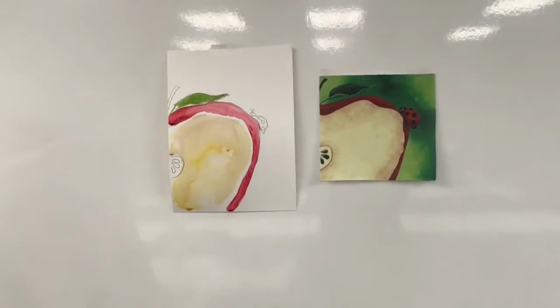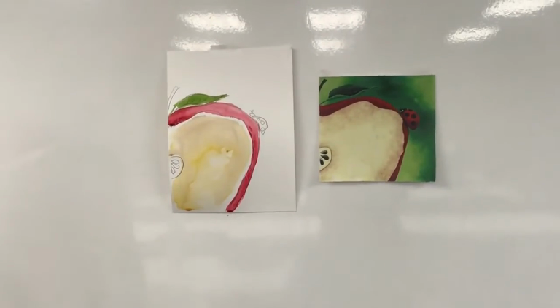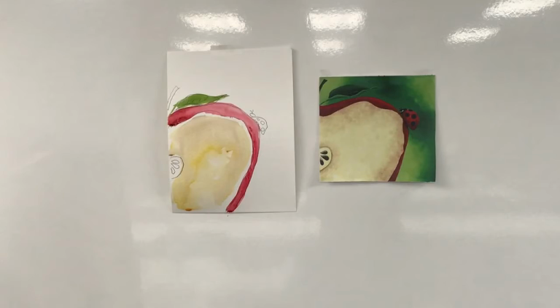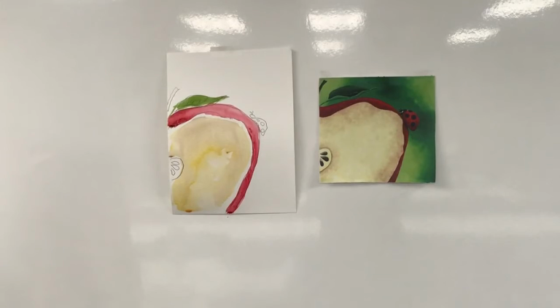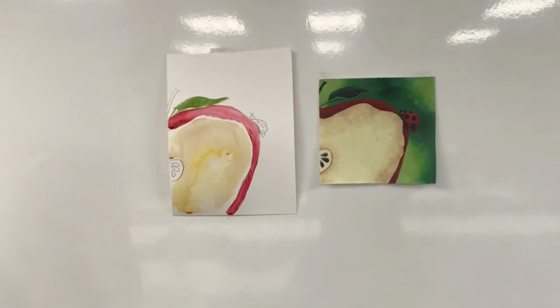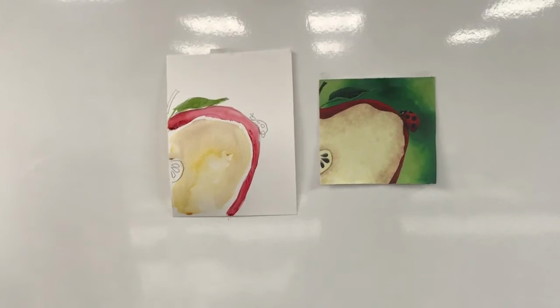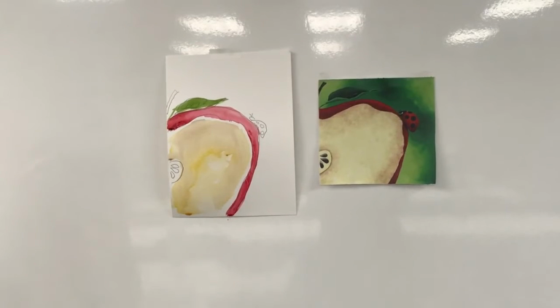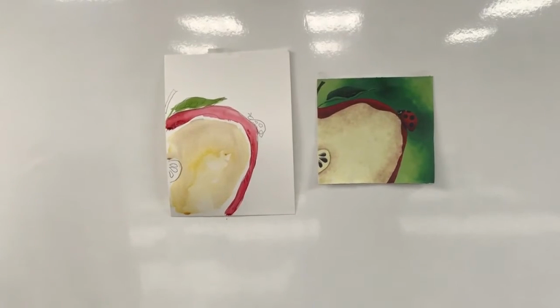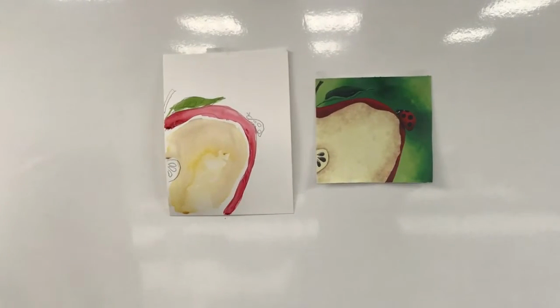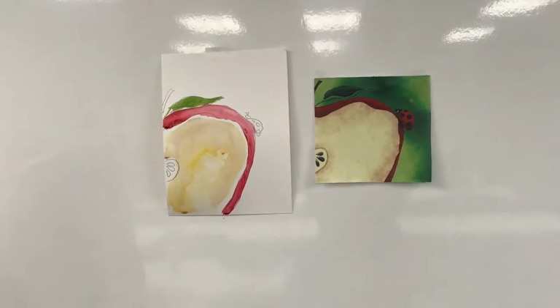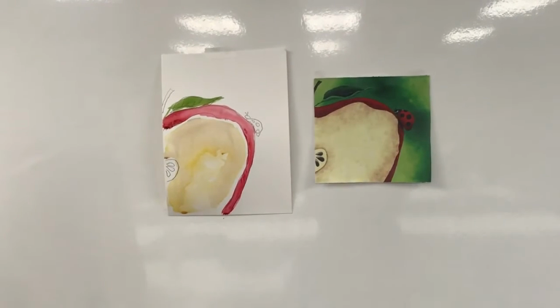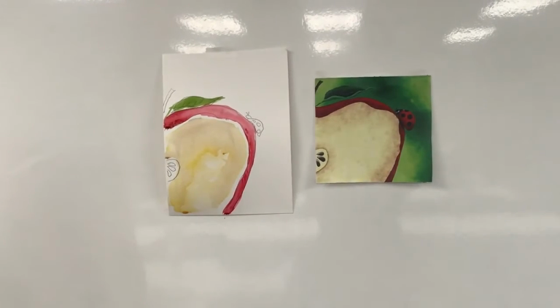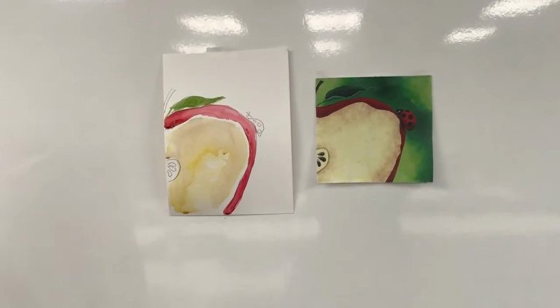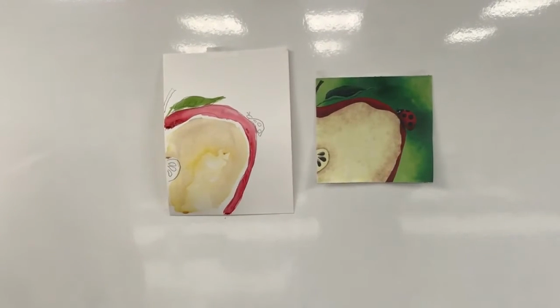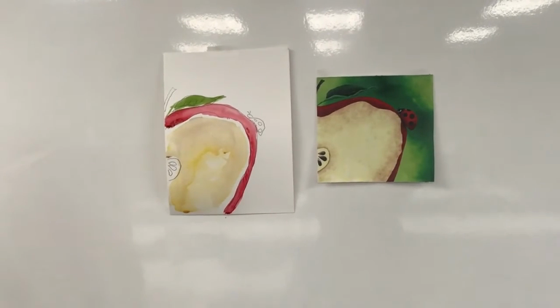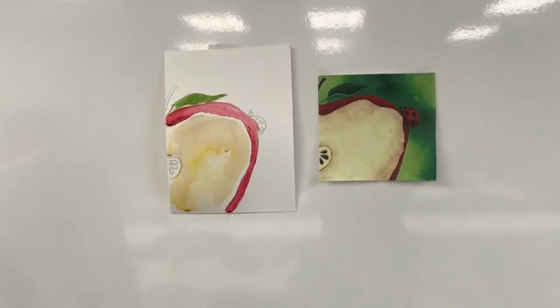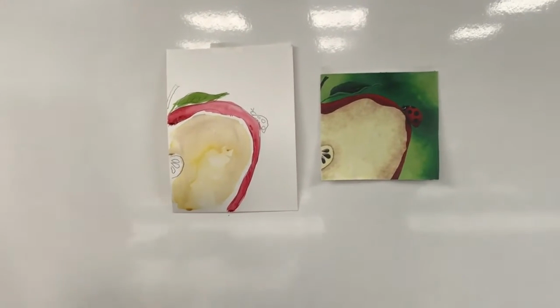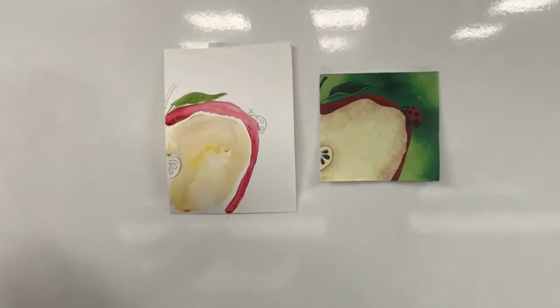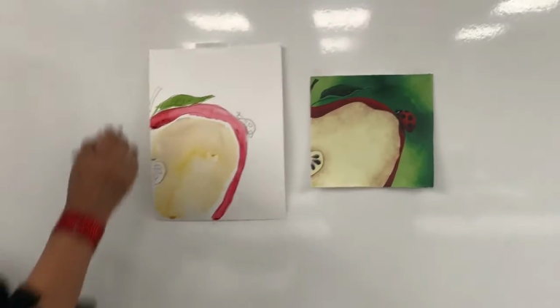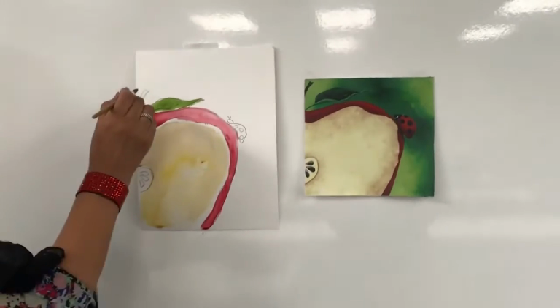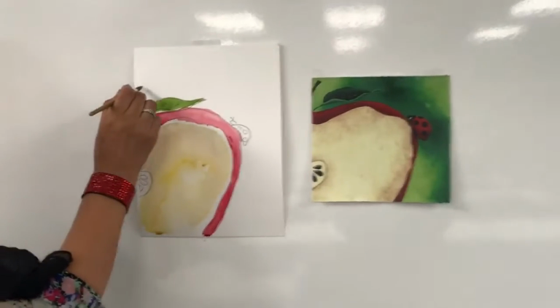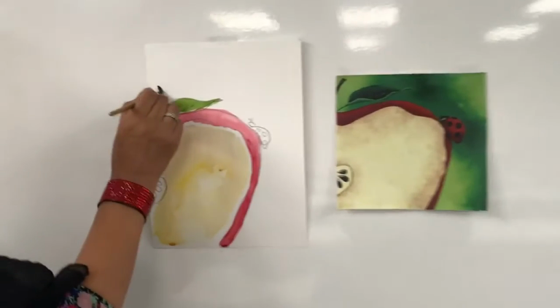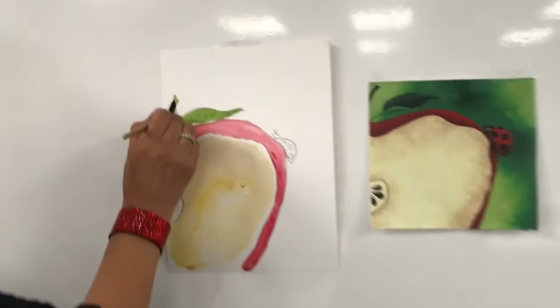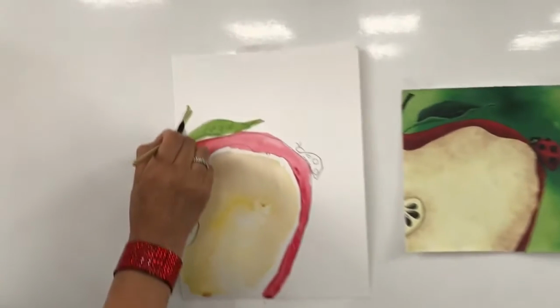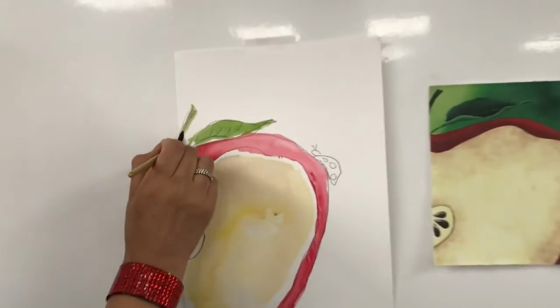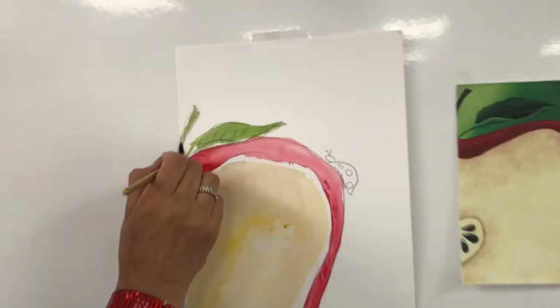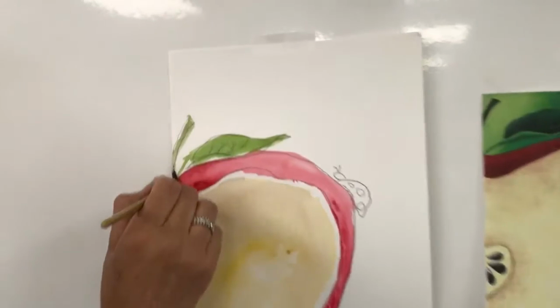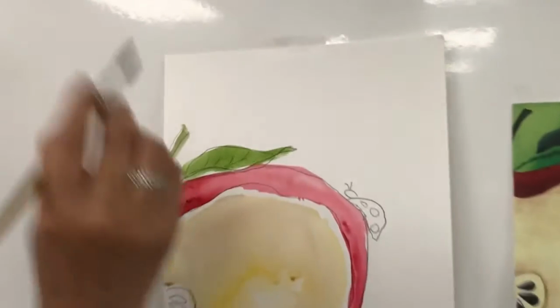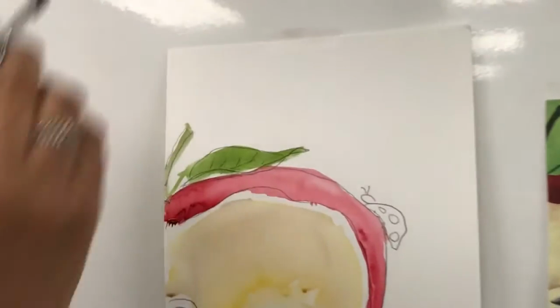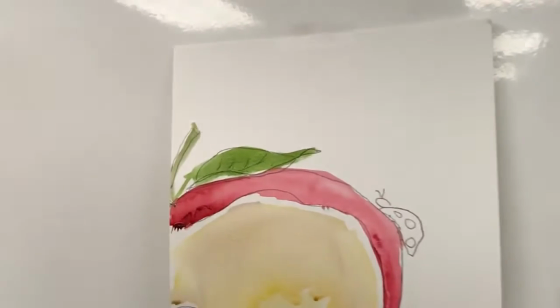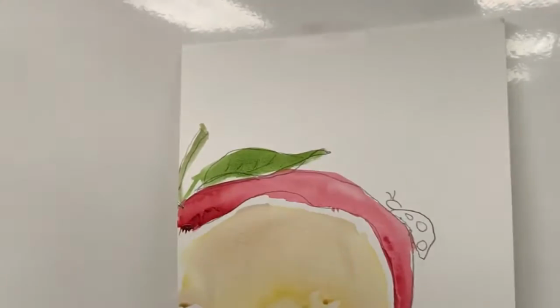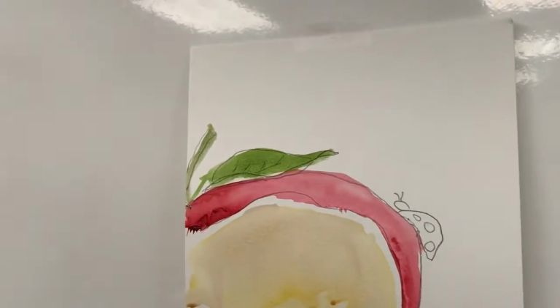Now I'm going to go into a darker black, kind of a greenish color, for the stem. That's simple — that's it. Easy, right?